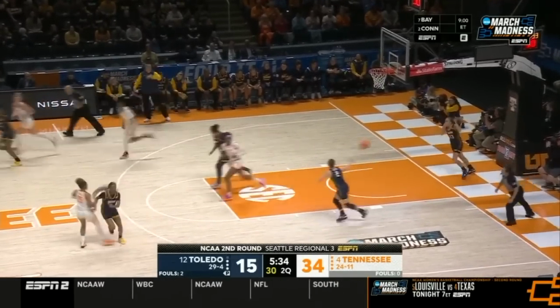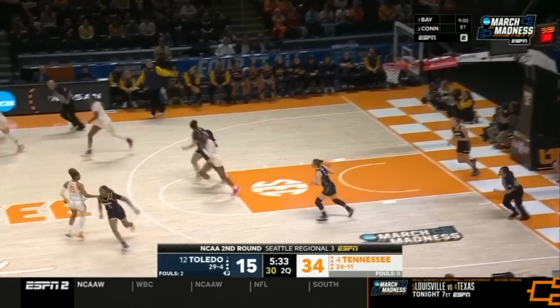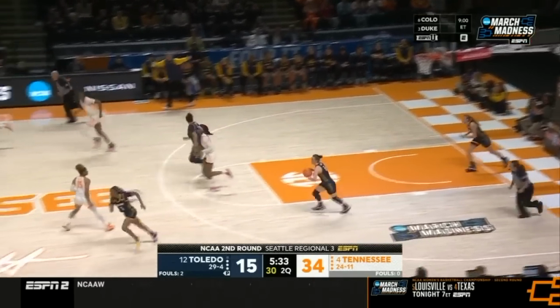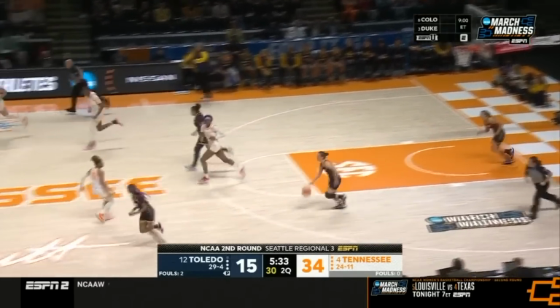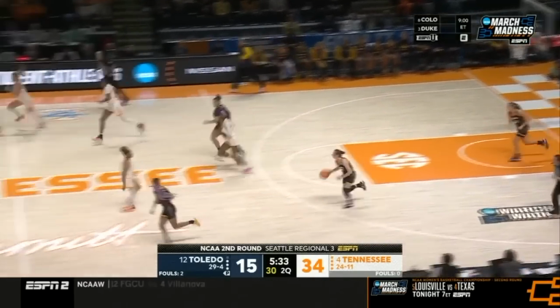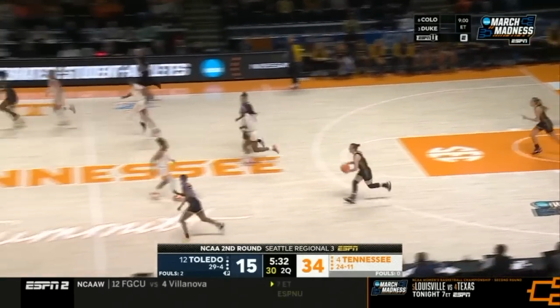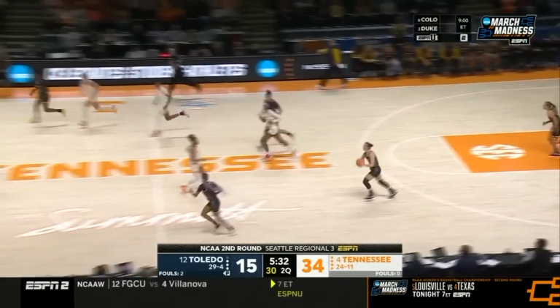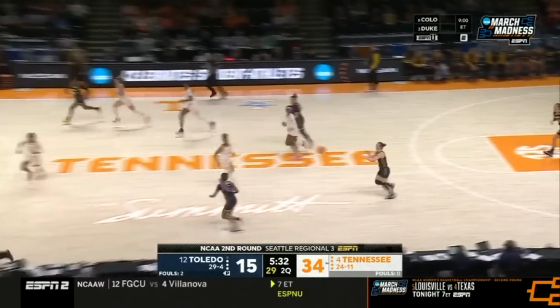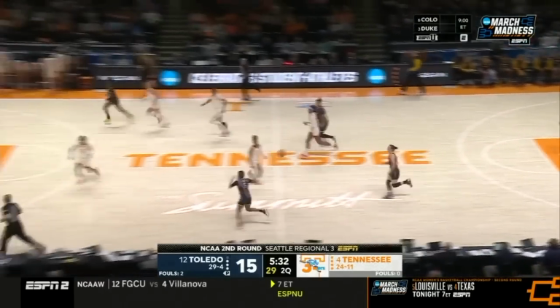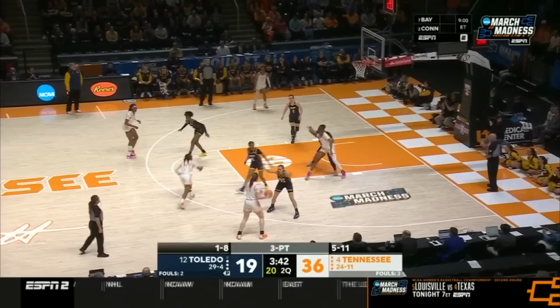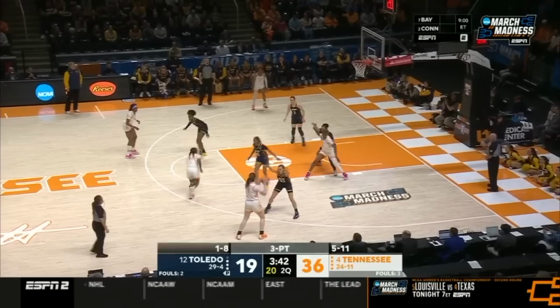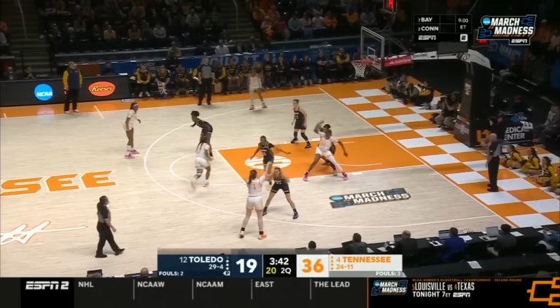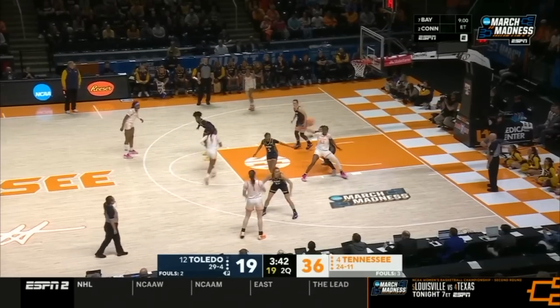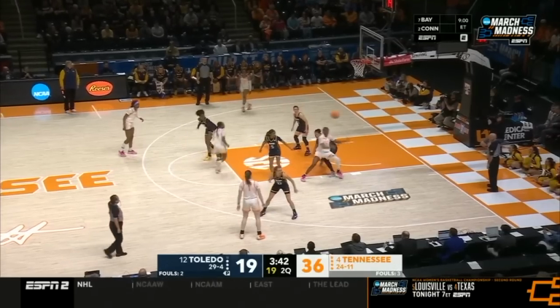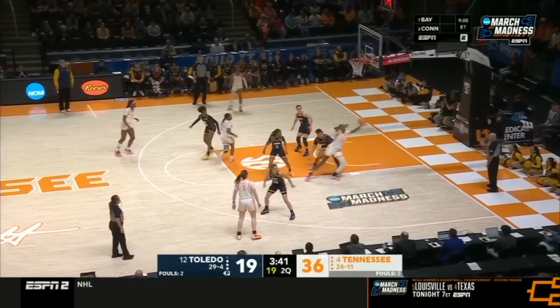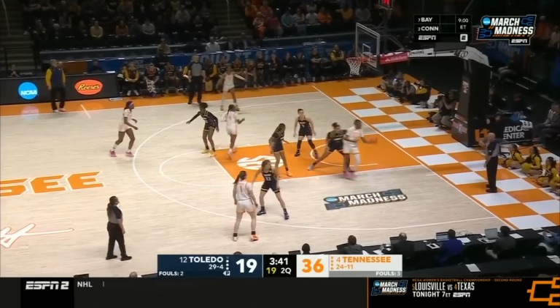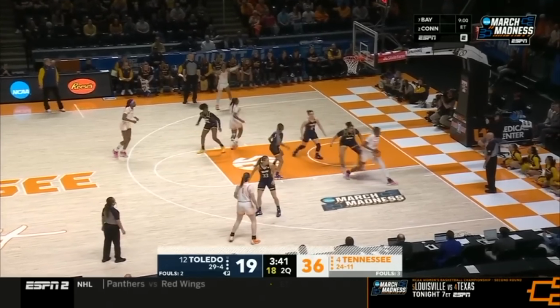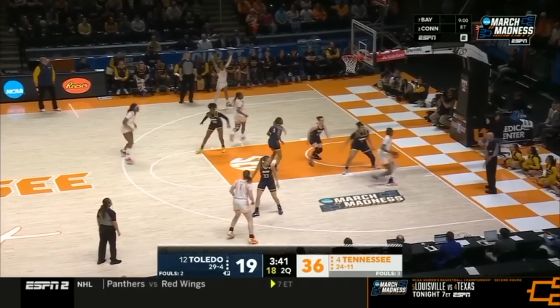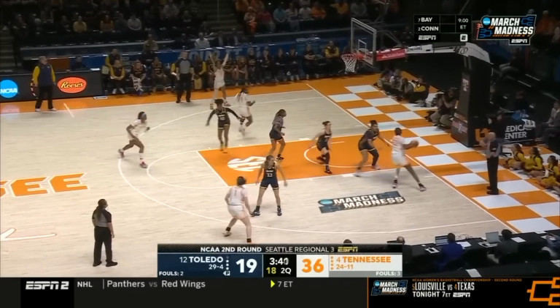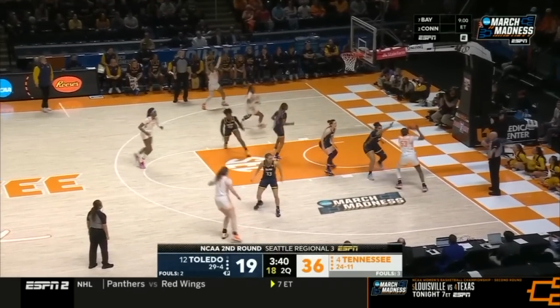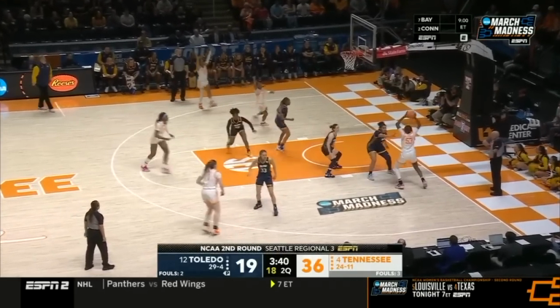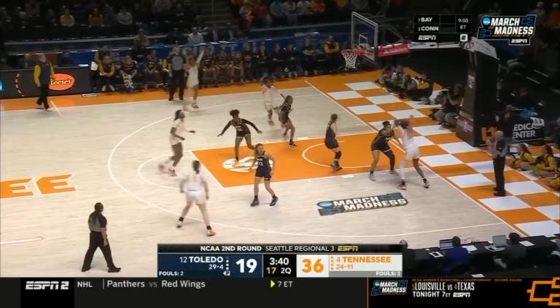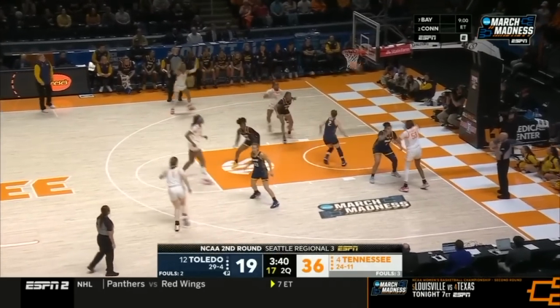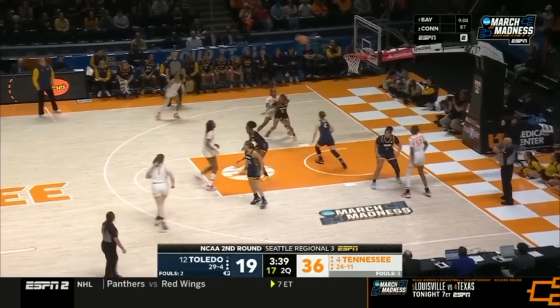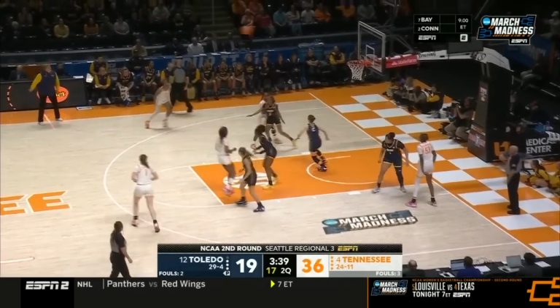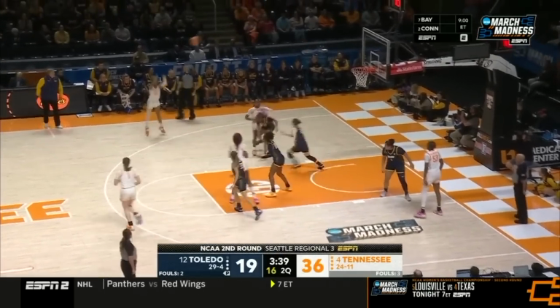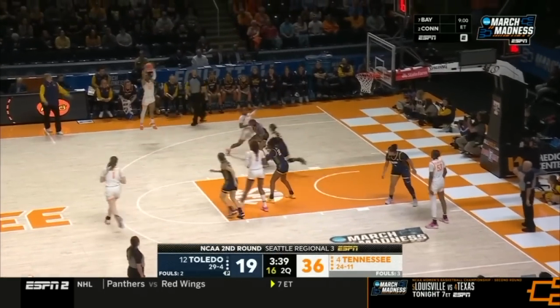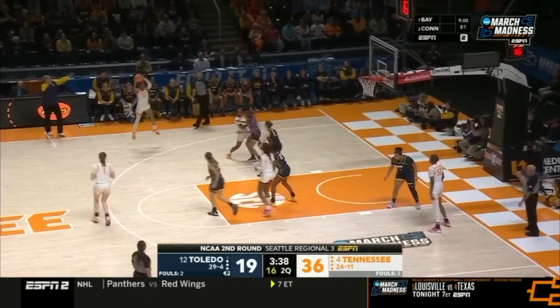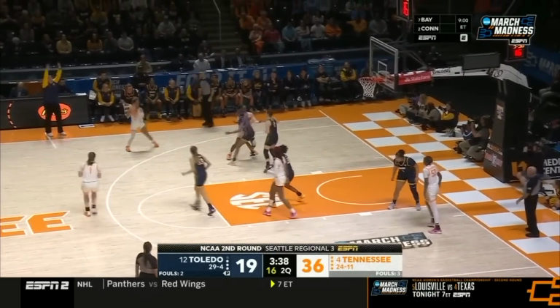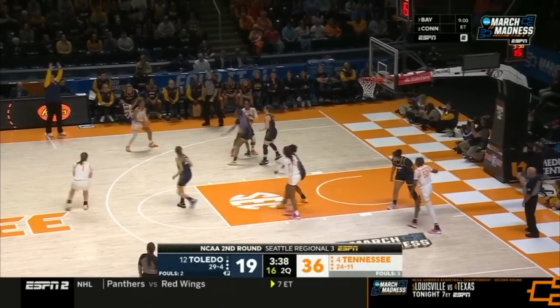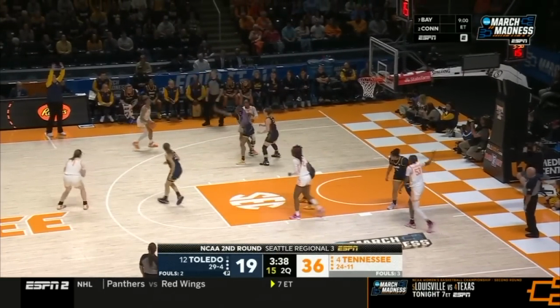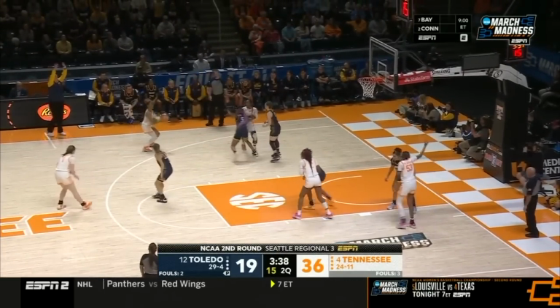Mami's done — she's got six. All the way across court.